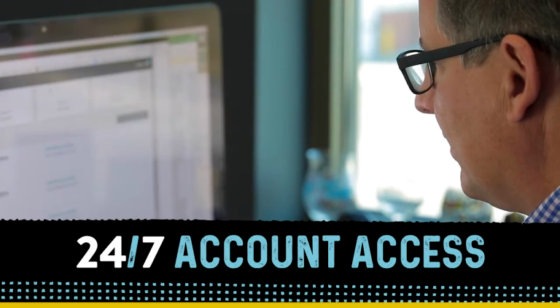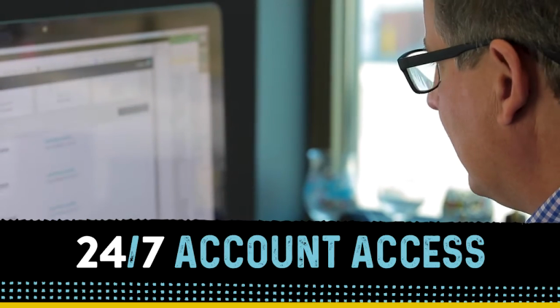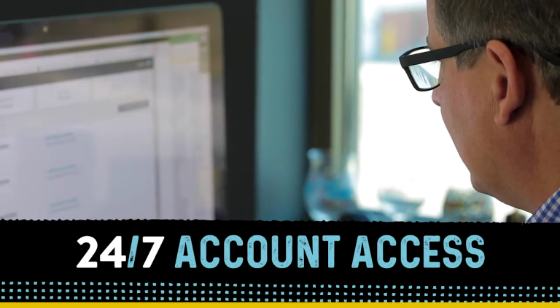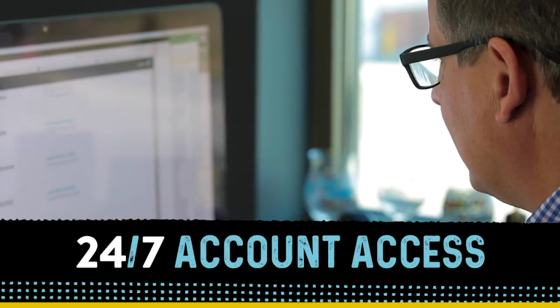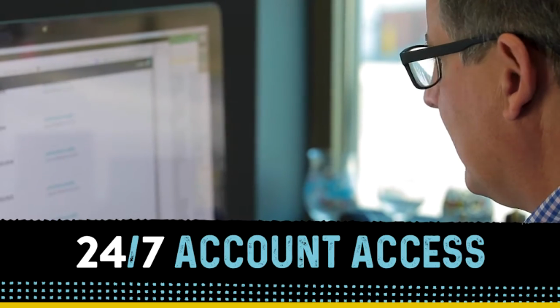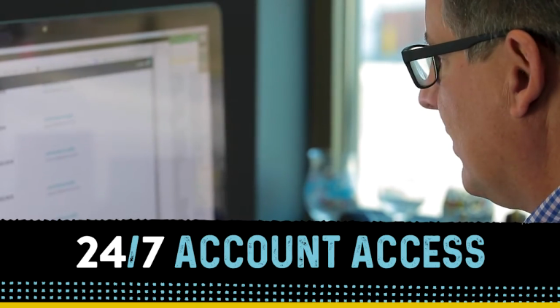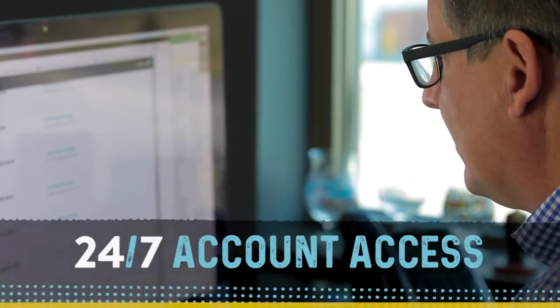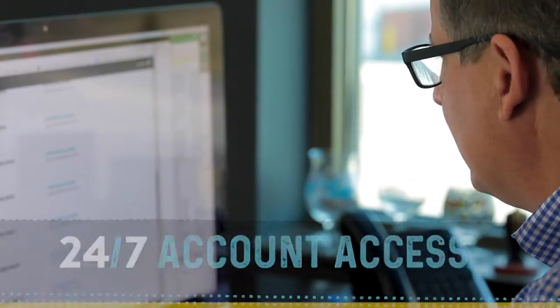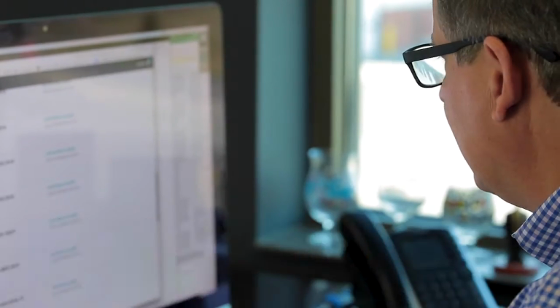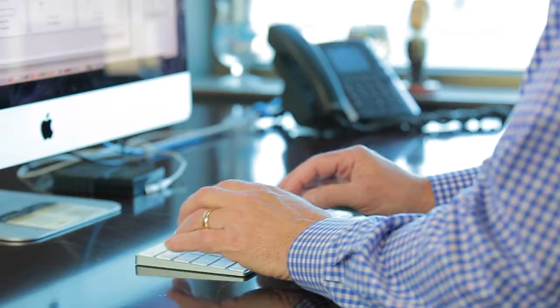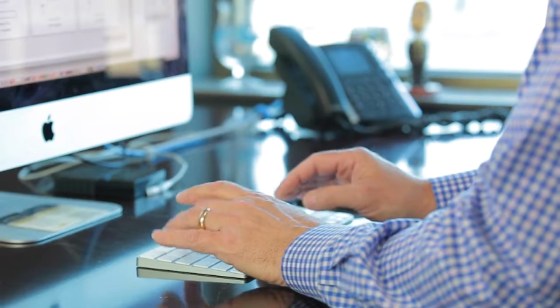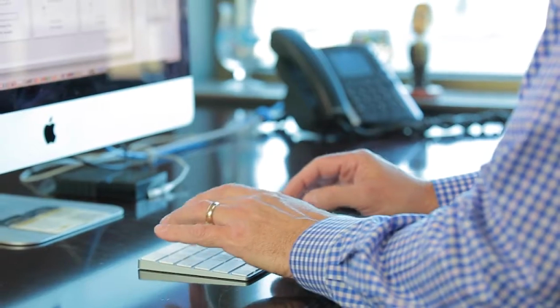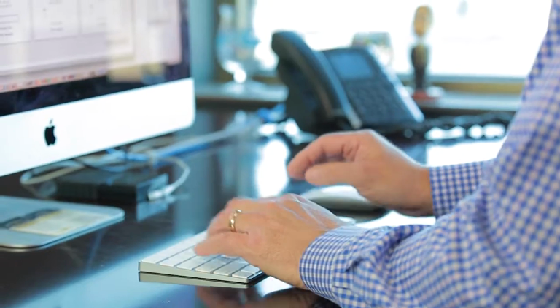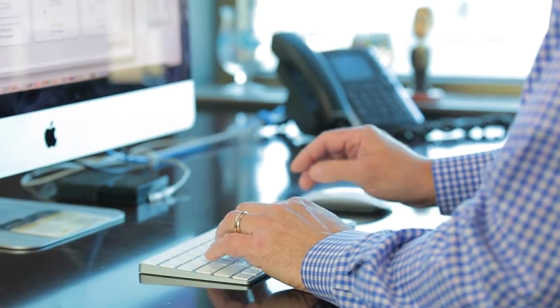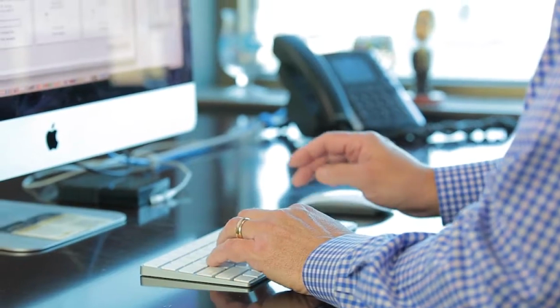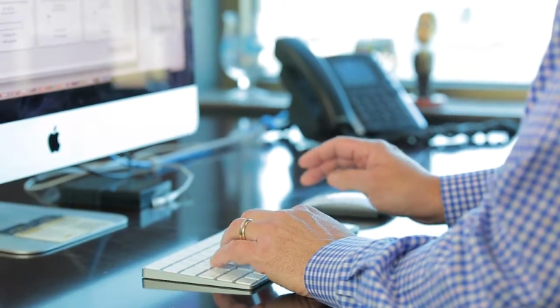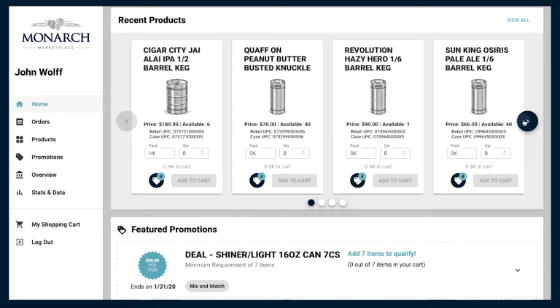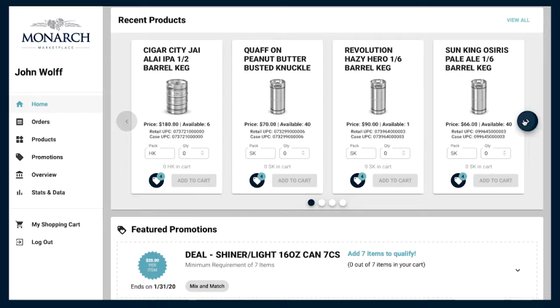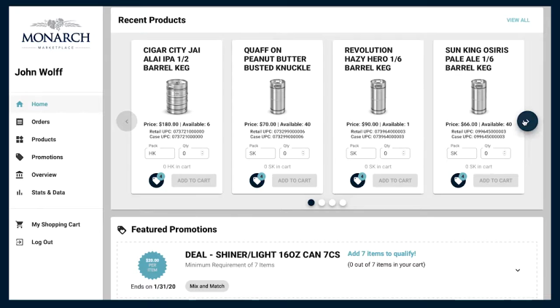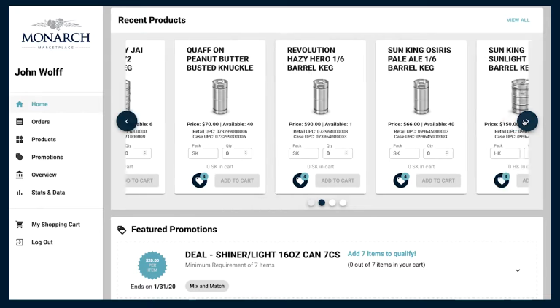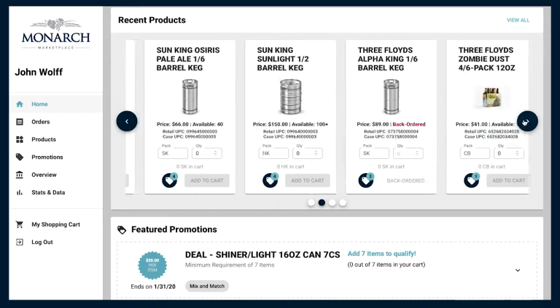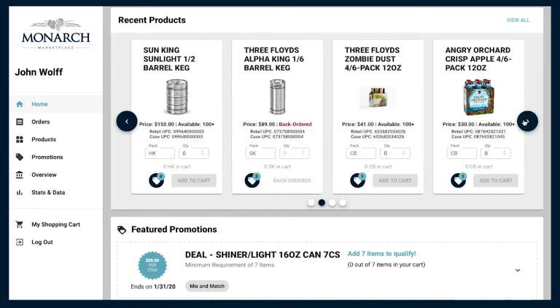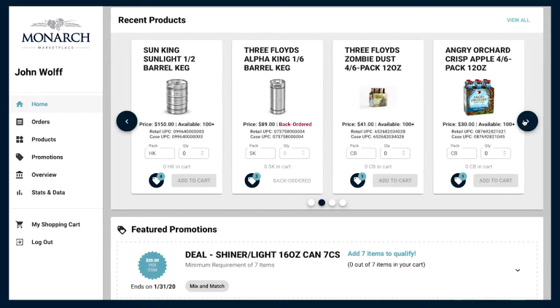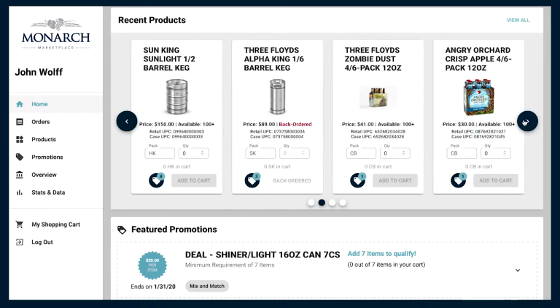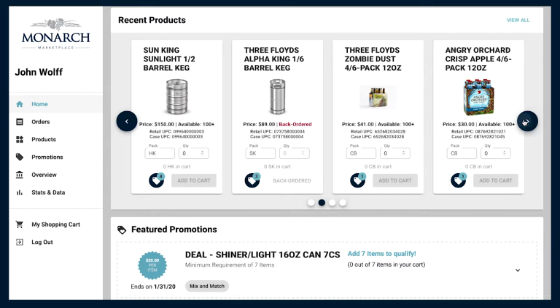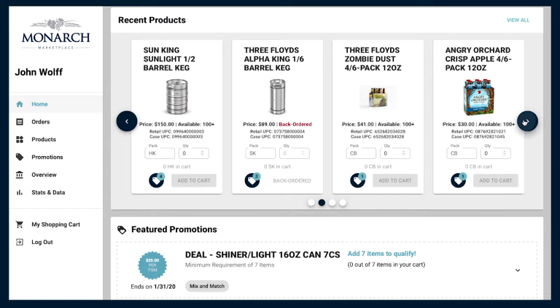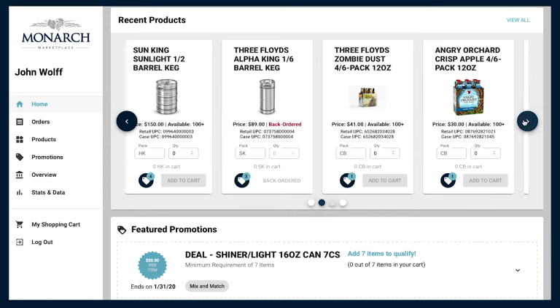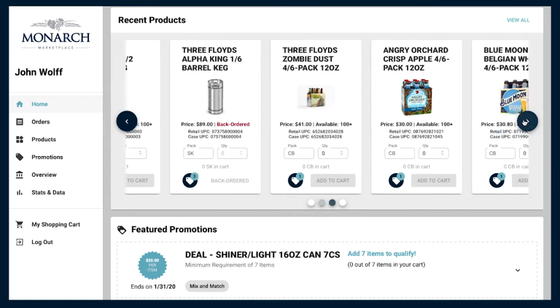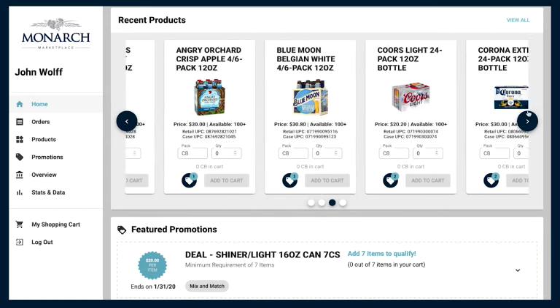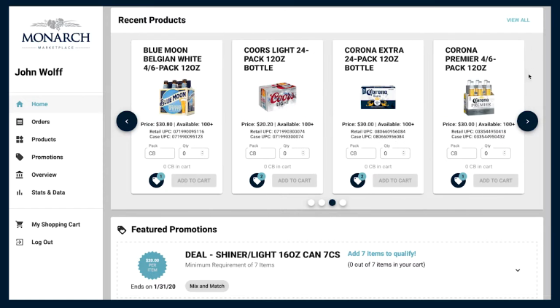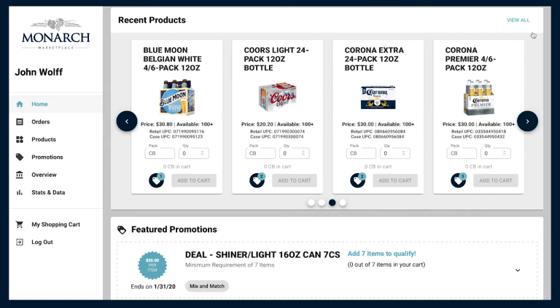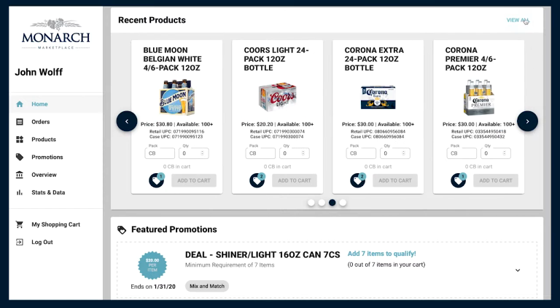With our deep brand portfolio at your fingertips, finding products to meet your needs has never been easier.